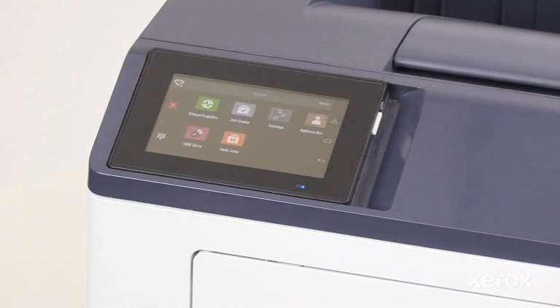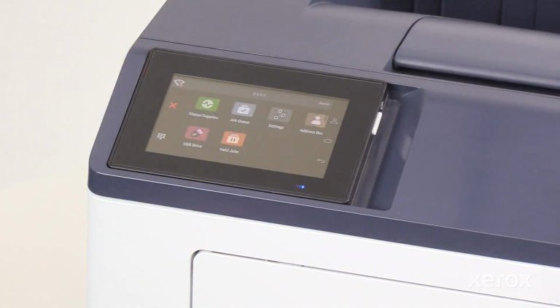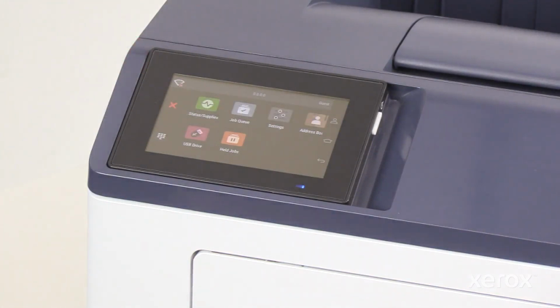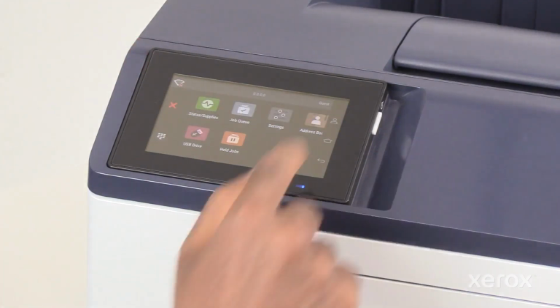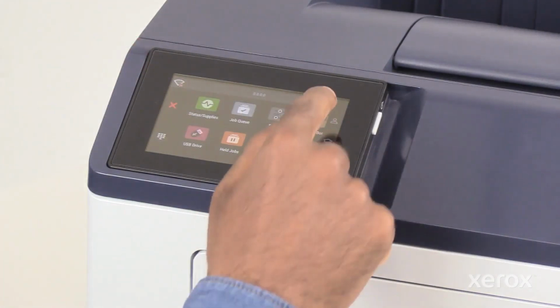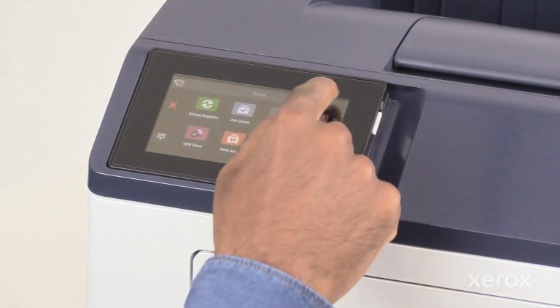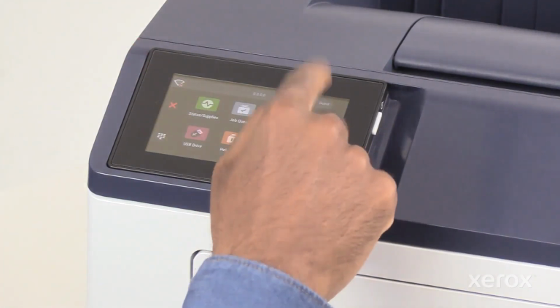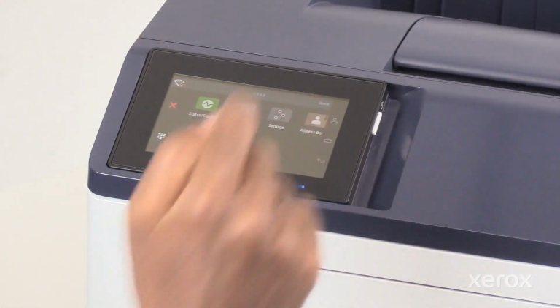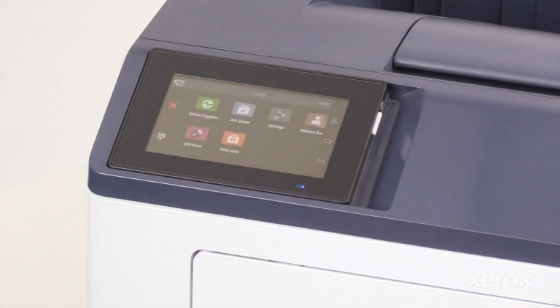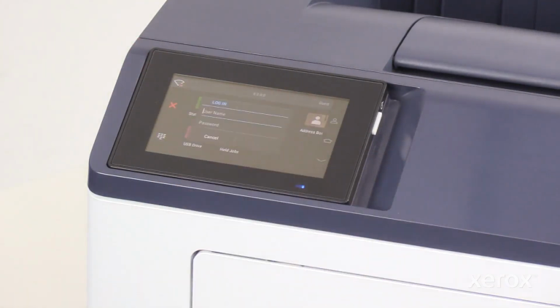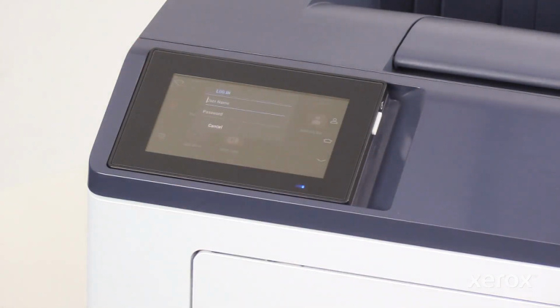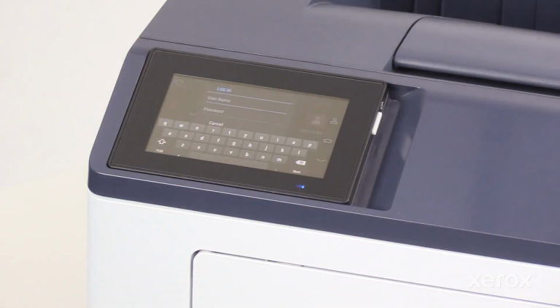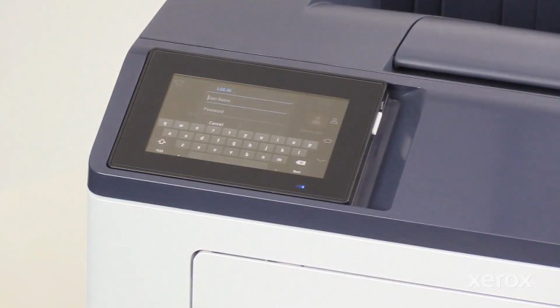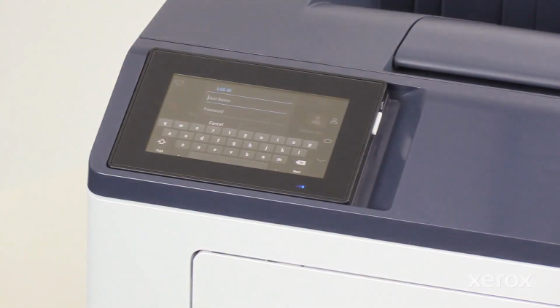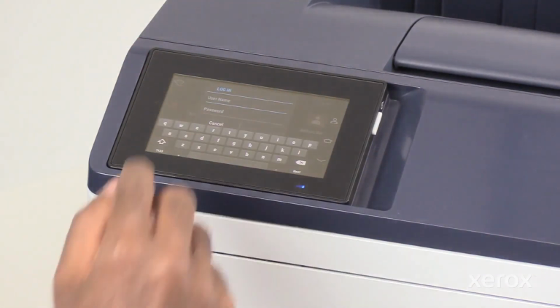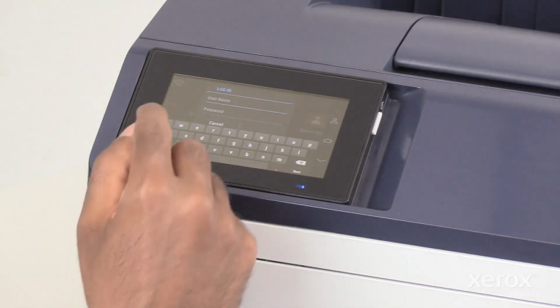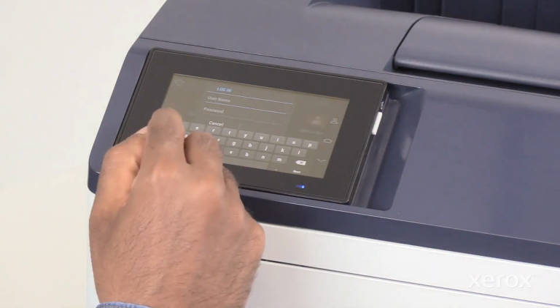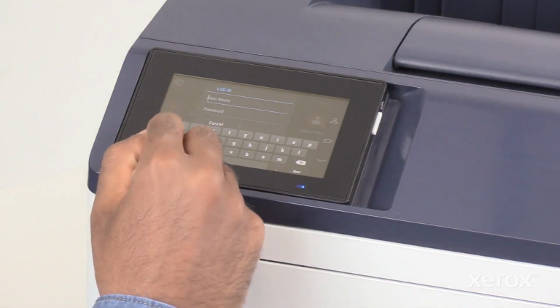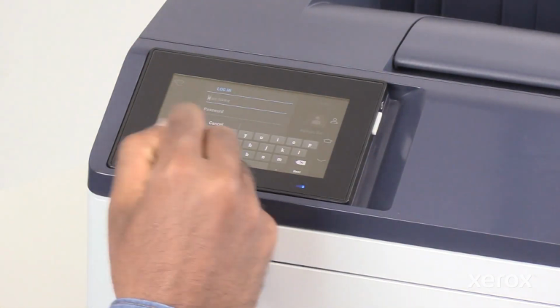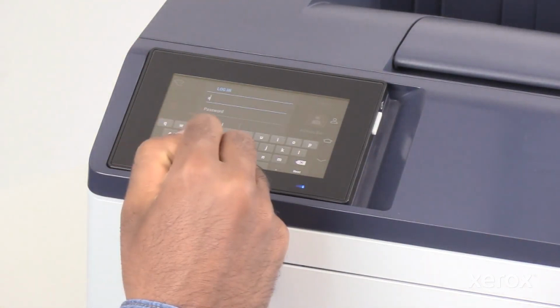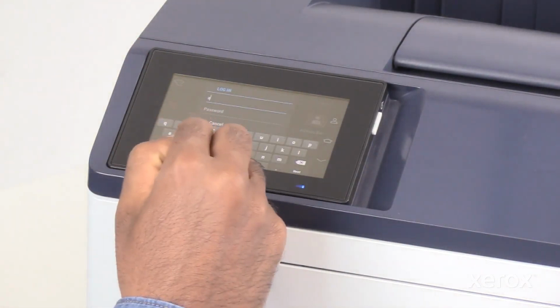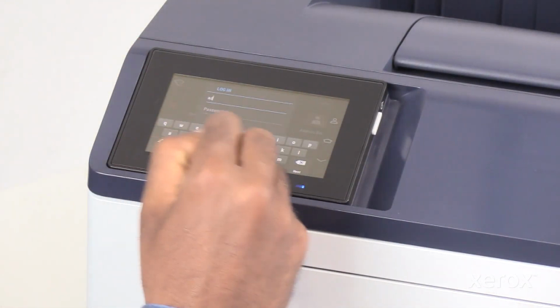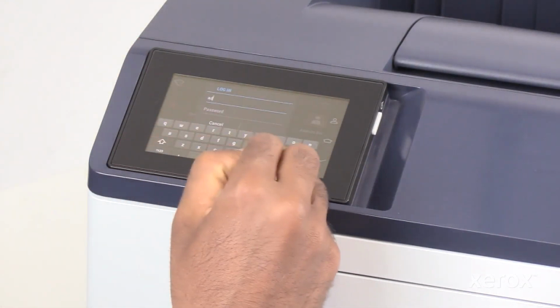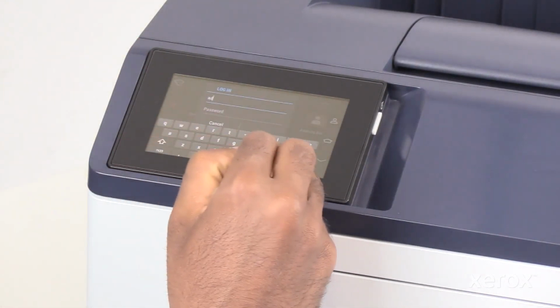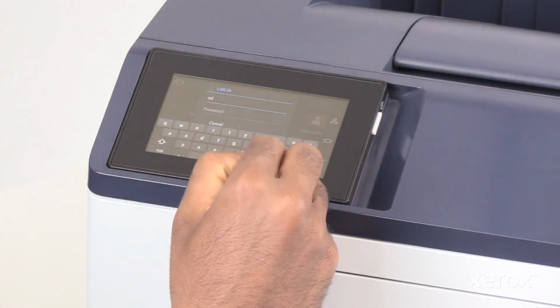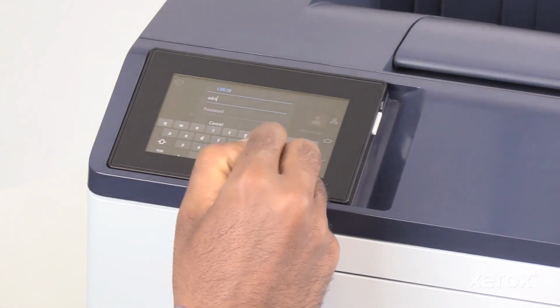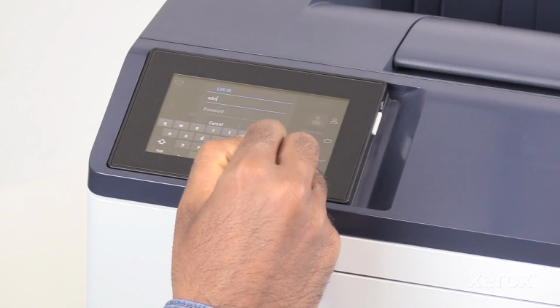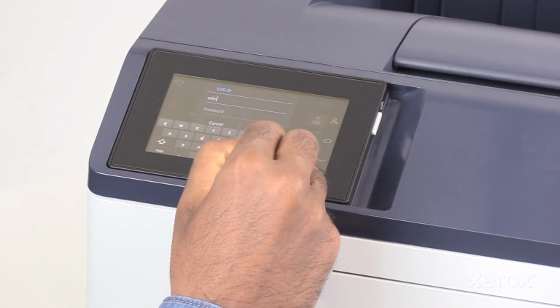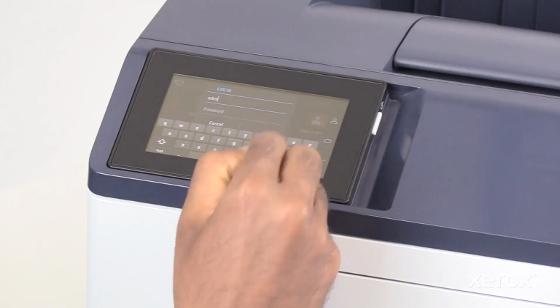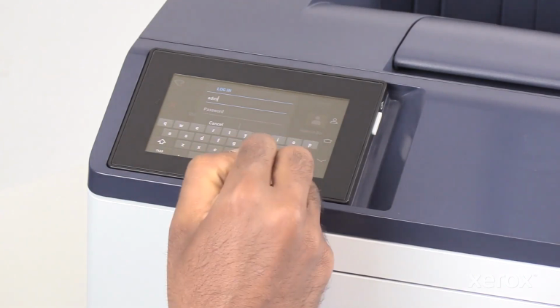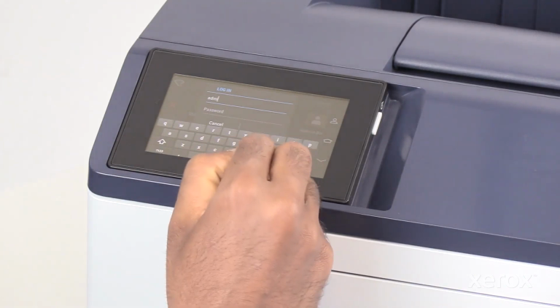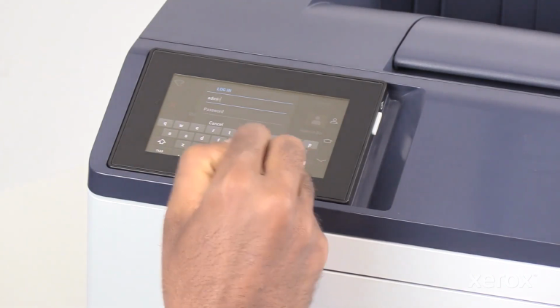Touch the icon on the top right corner and enter the login credentials and click Login.